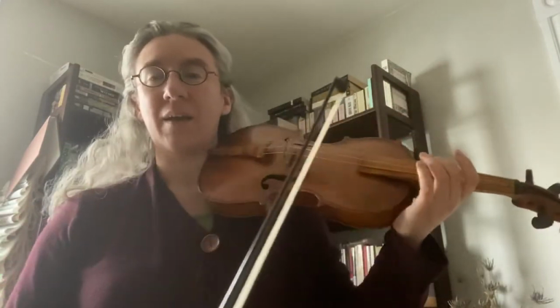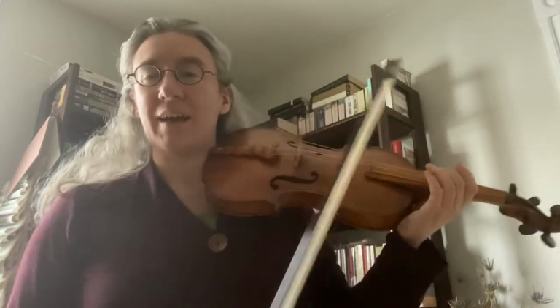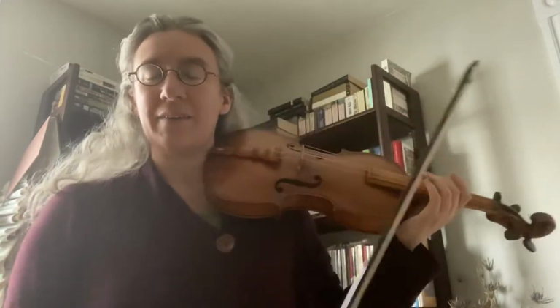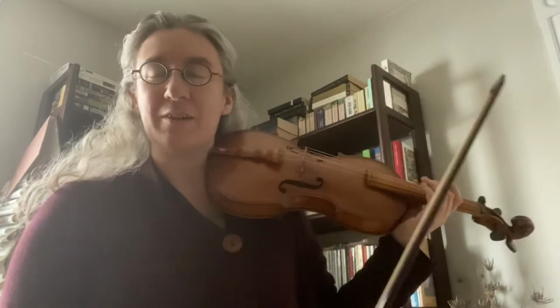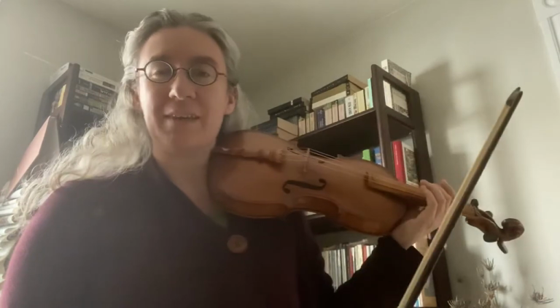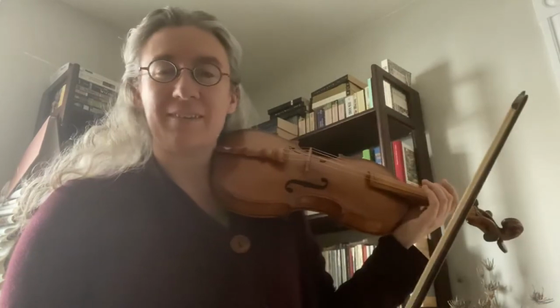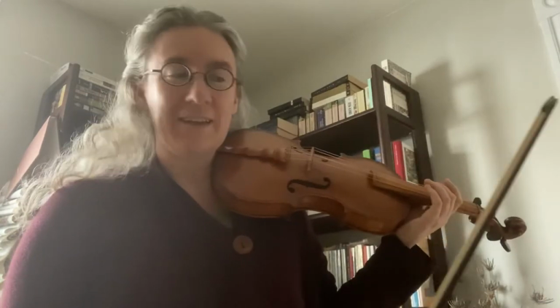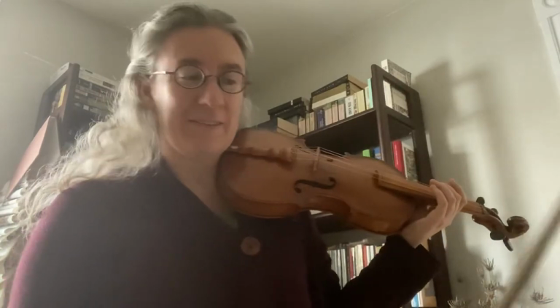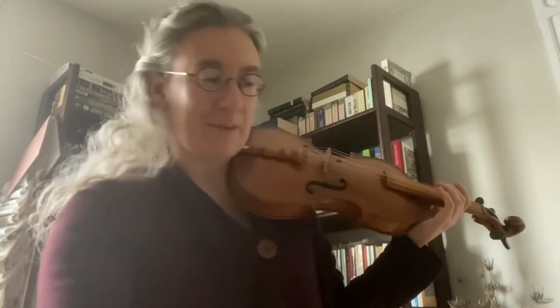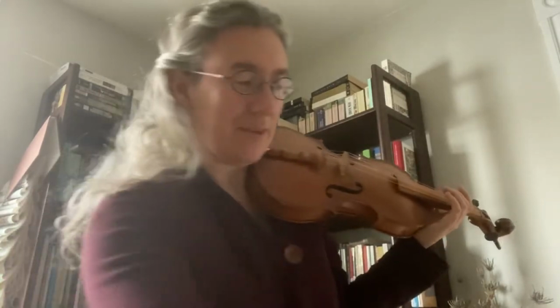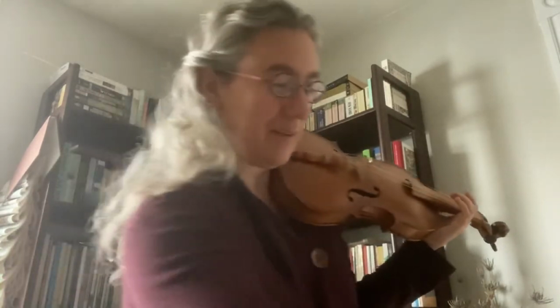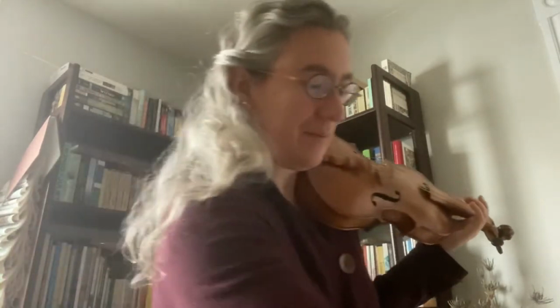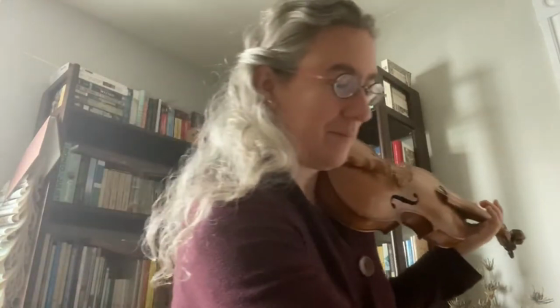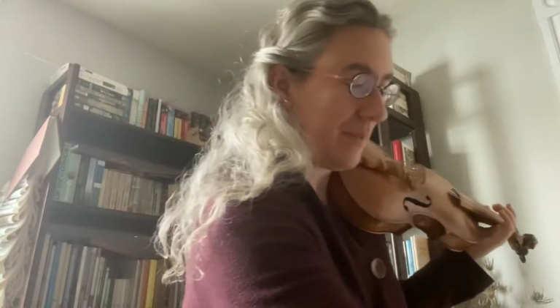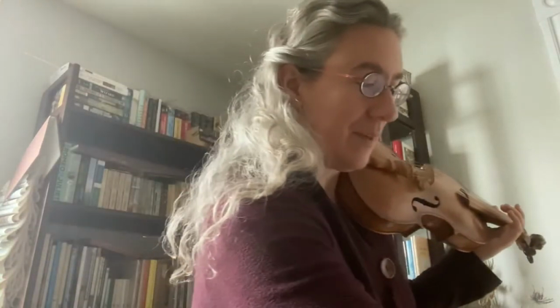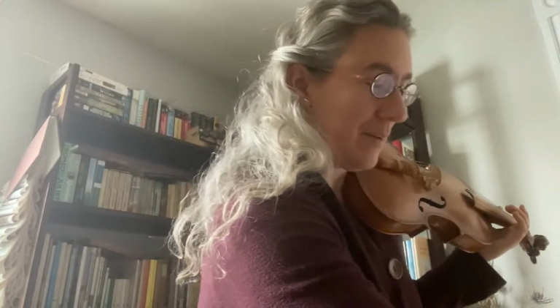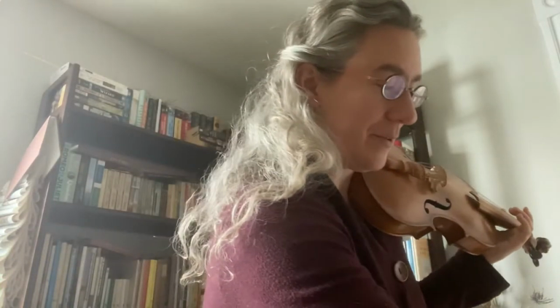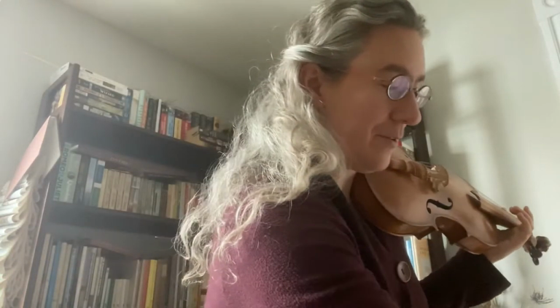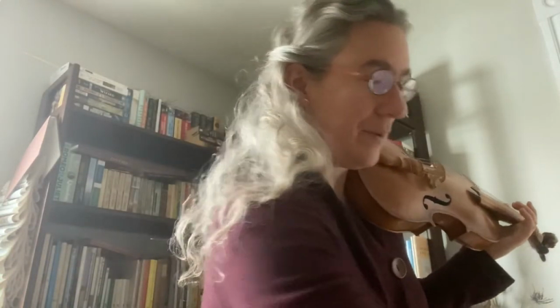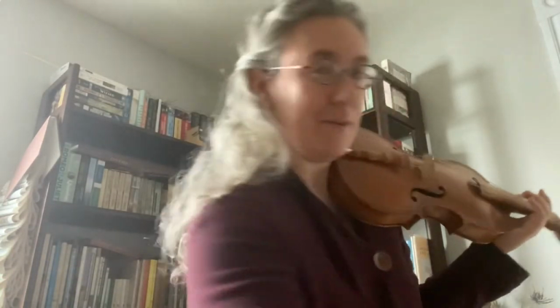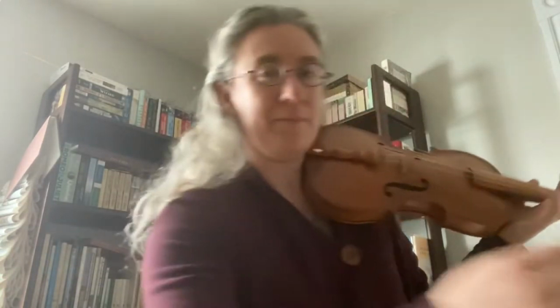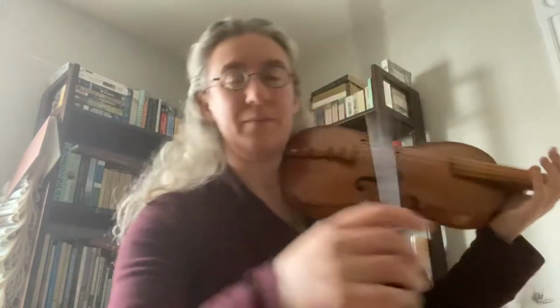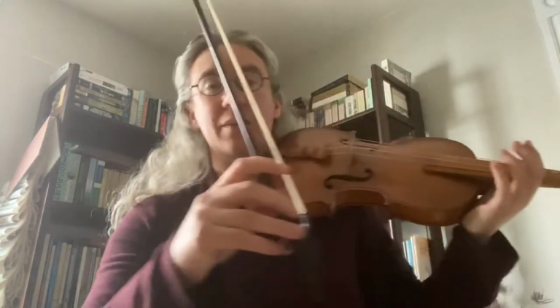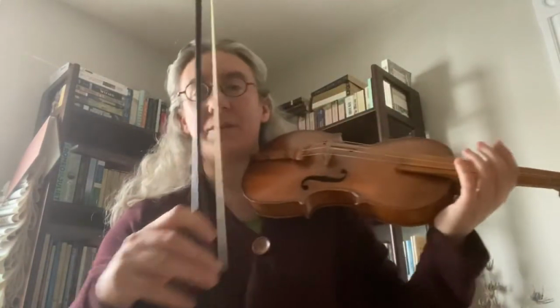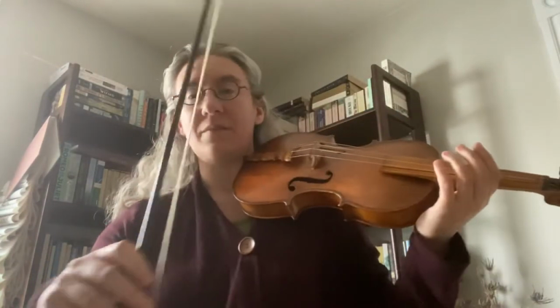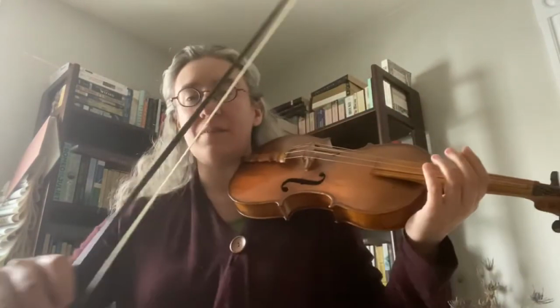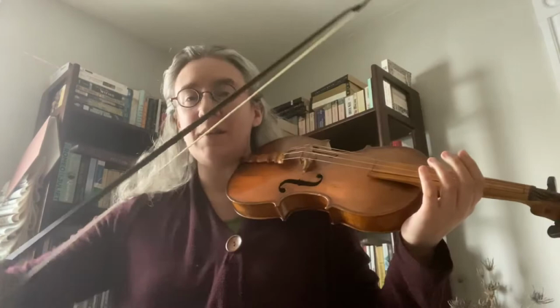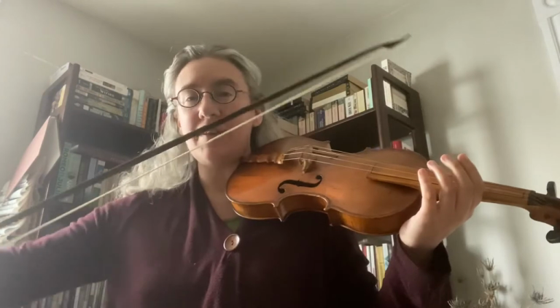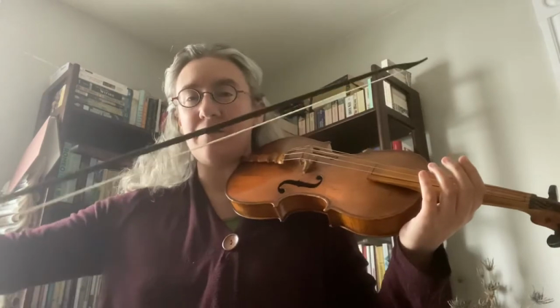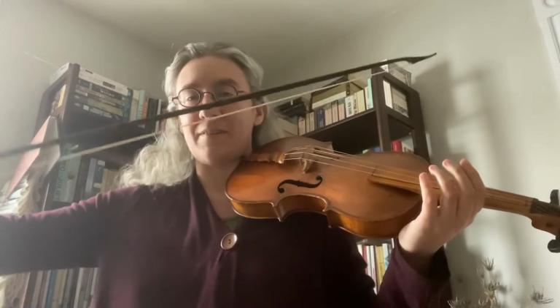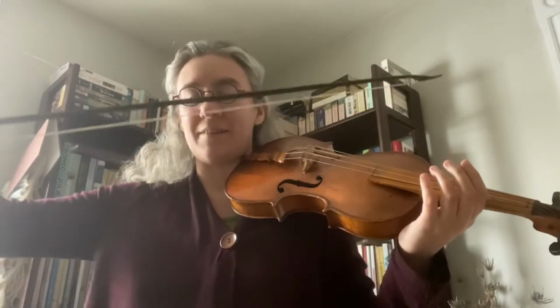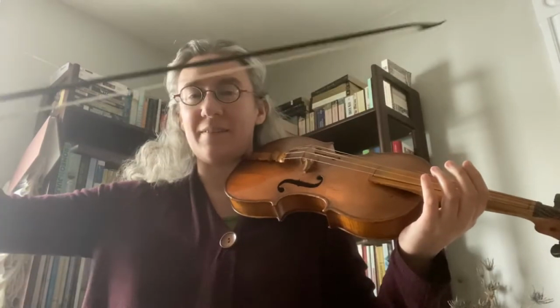And now I'm going to play exactly the same thing on a Baroque bow, which is just a little bit different, as you can see.